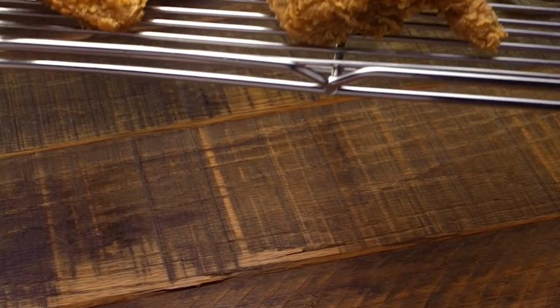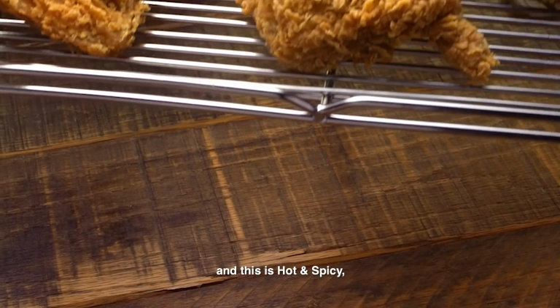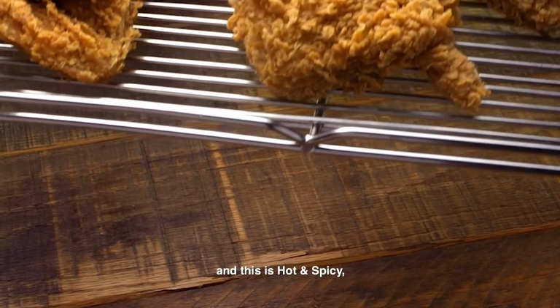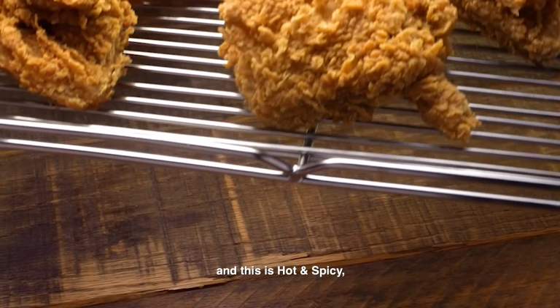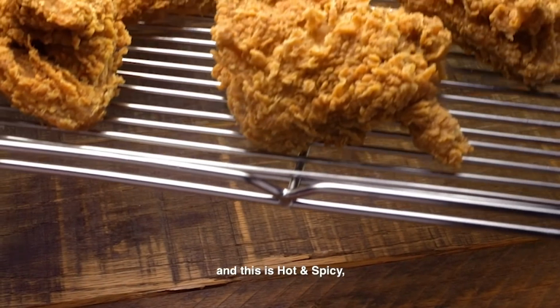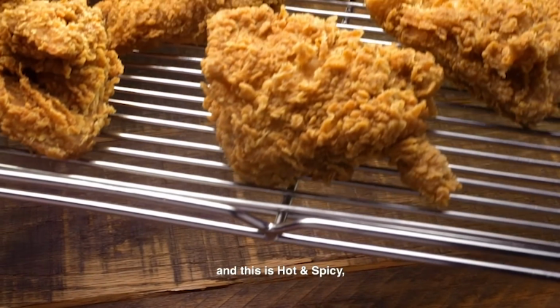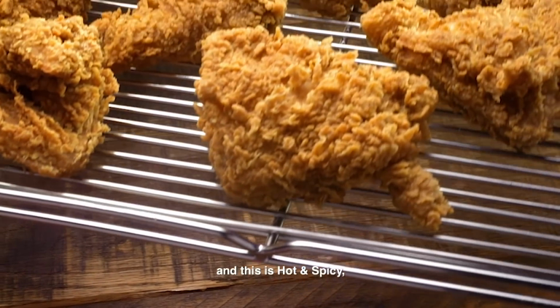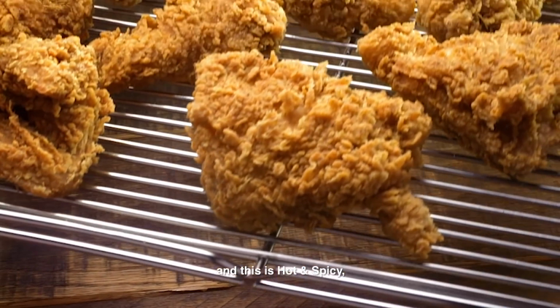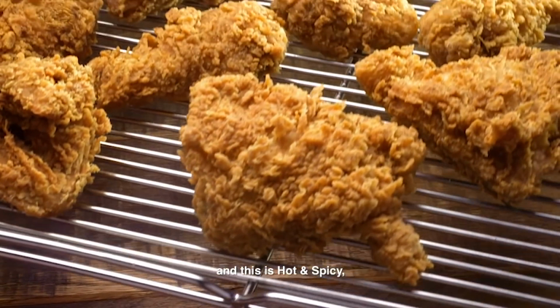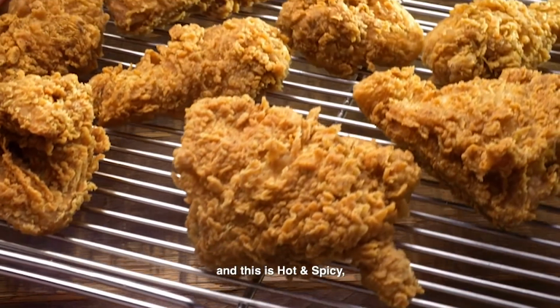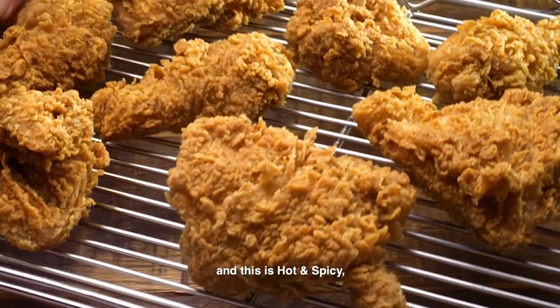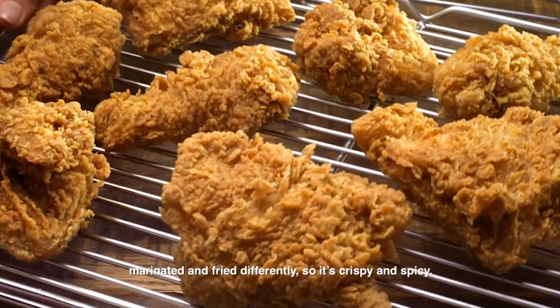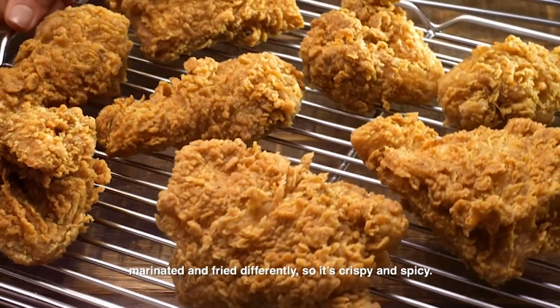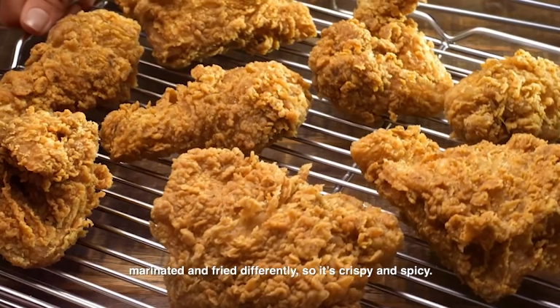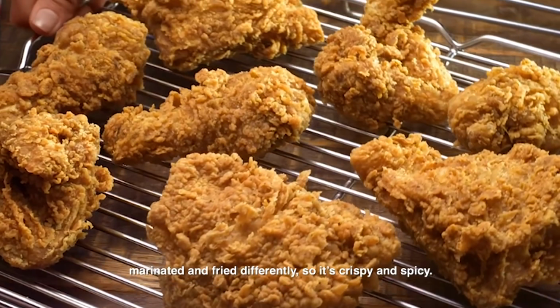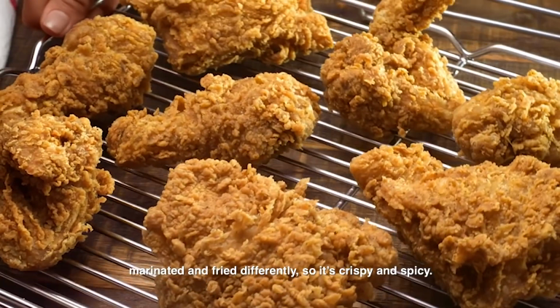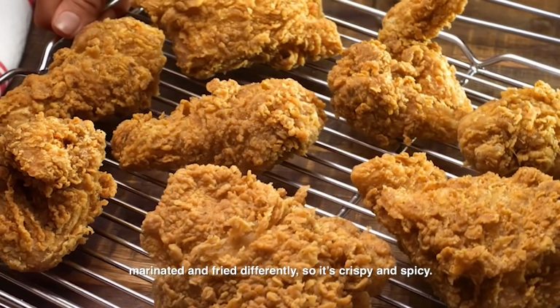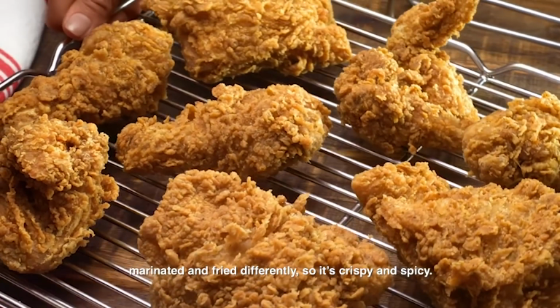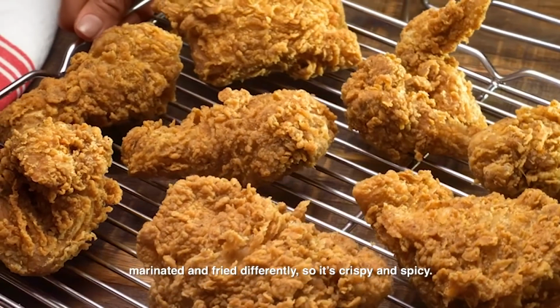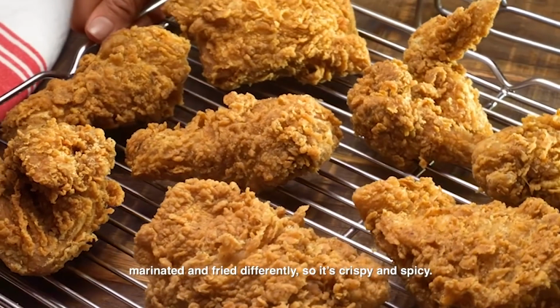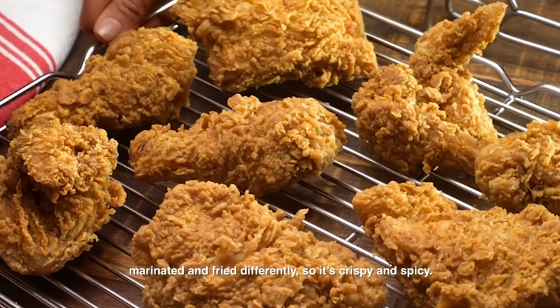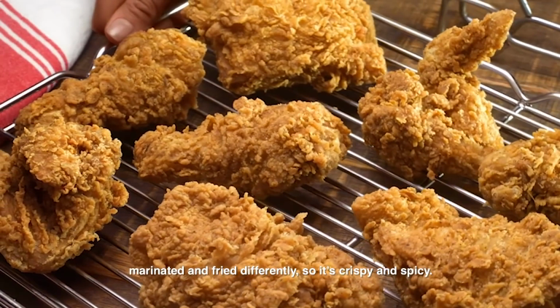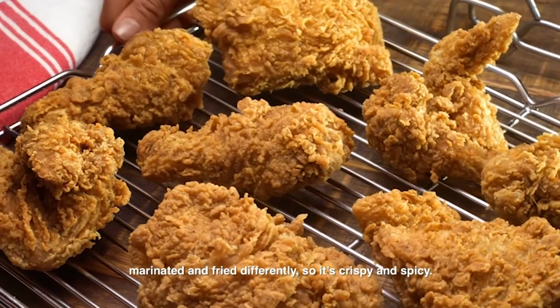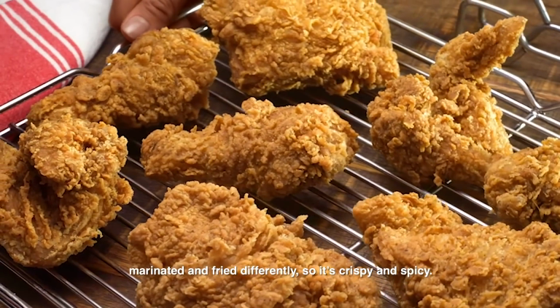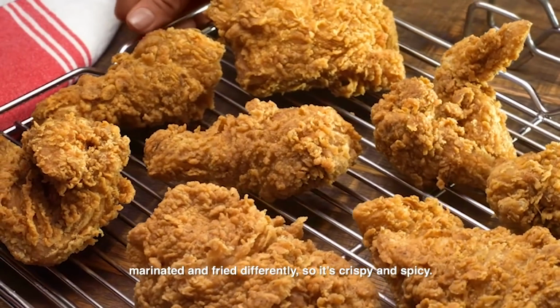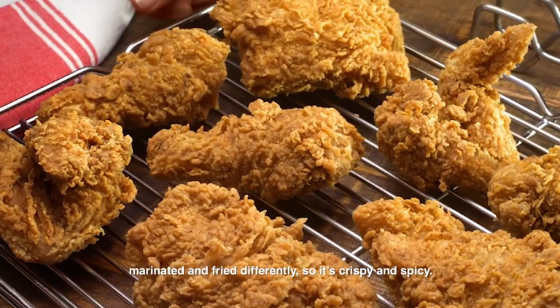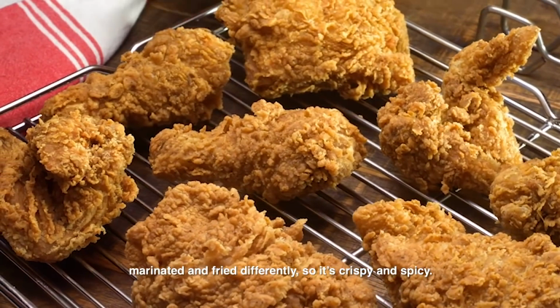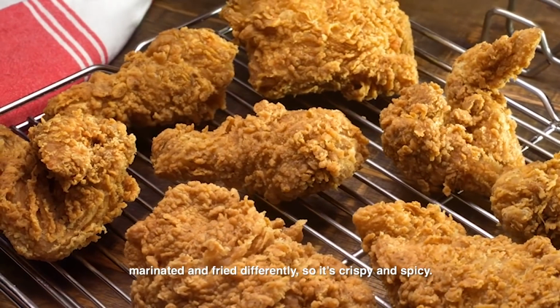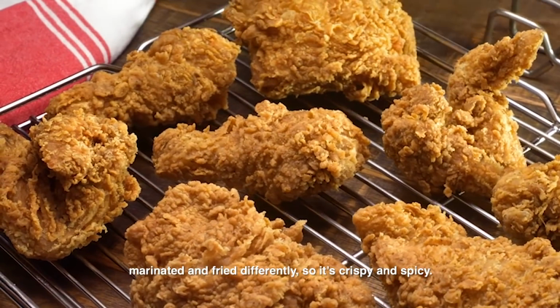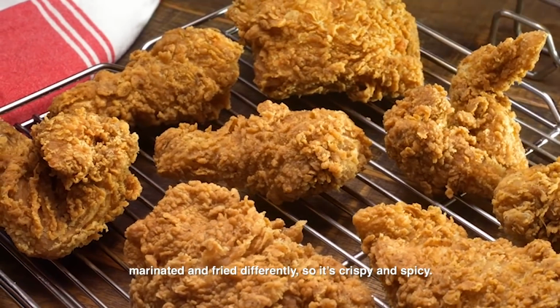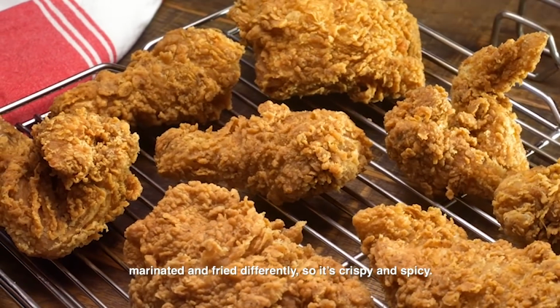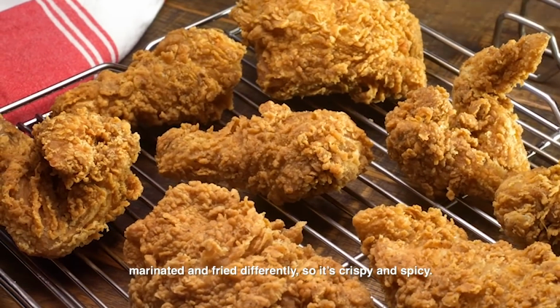And this is Hot and Spicy — marinated and fried differently, so it's crispy and spicy.